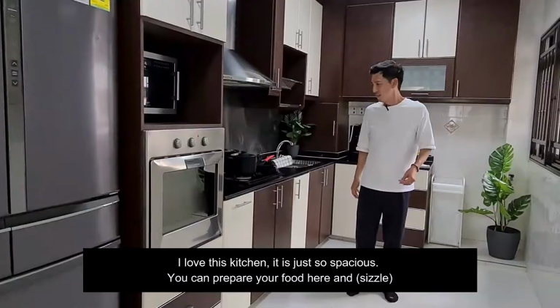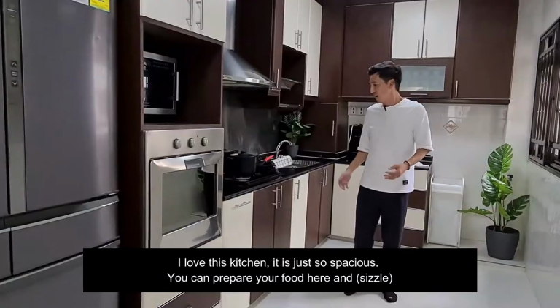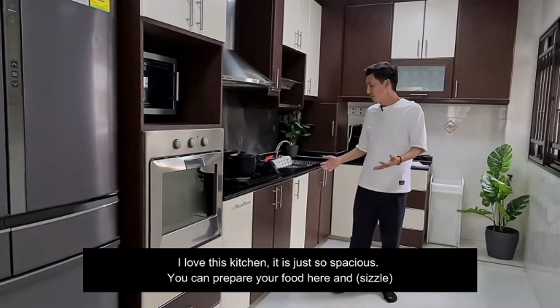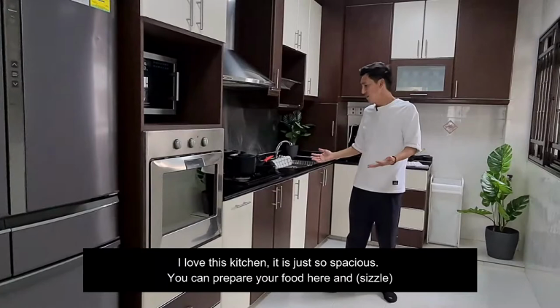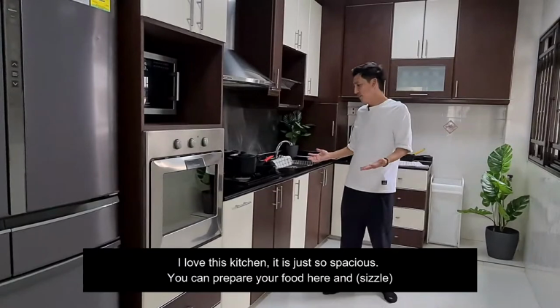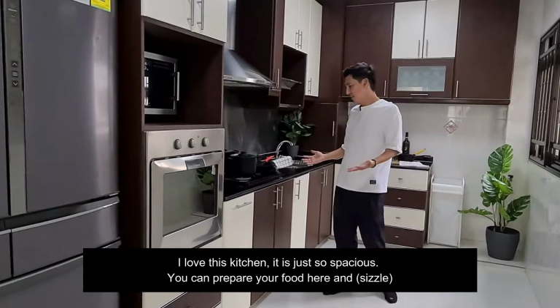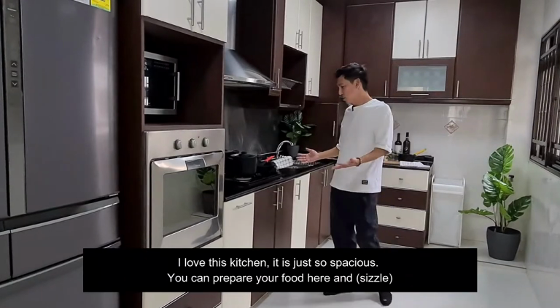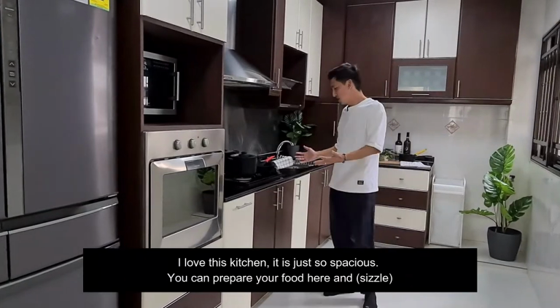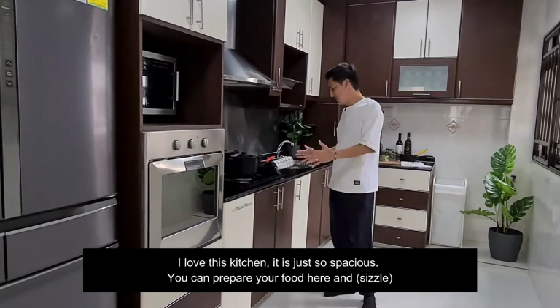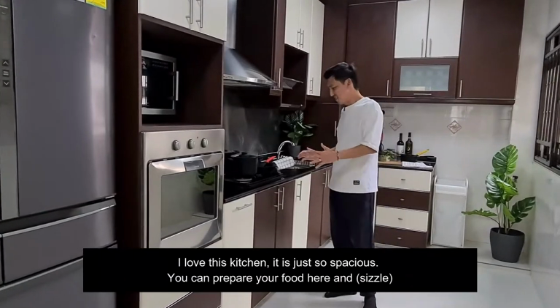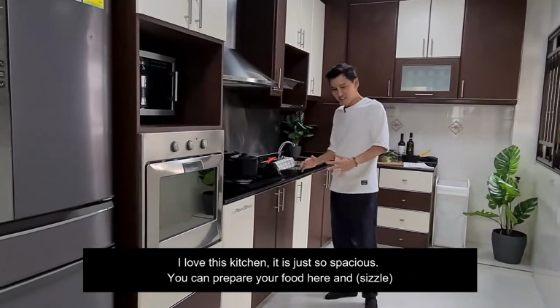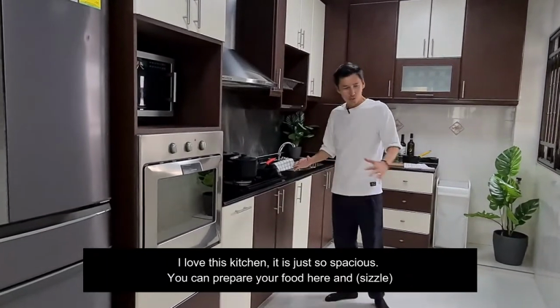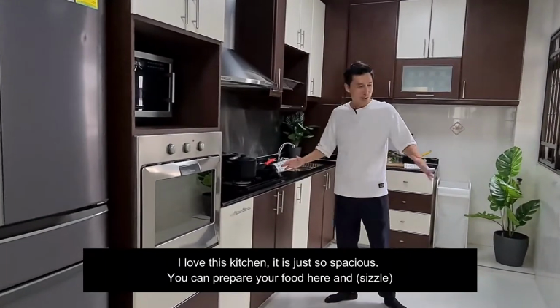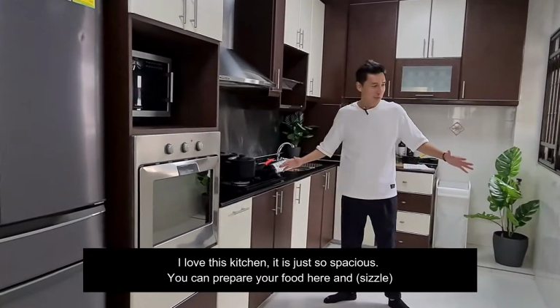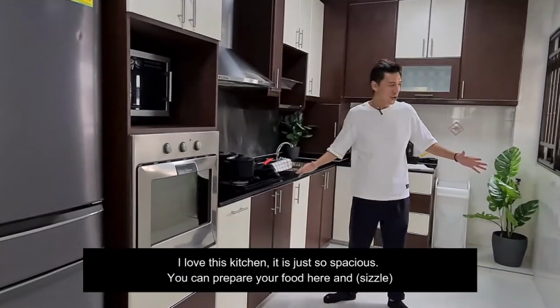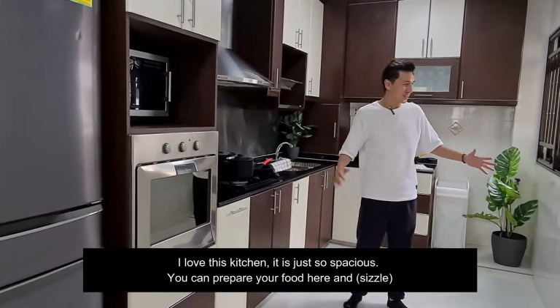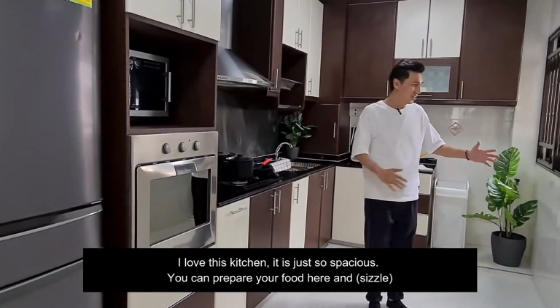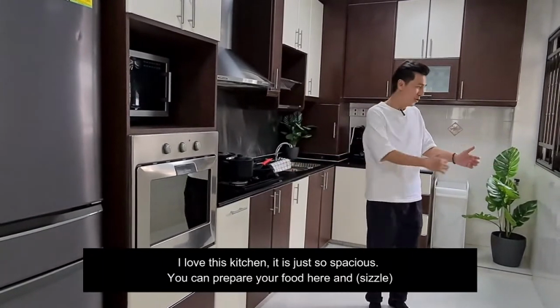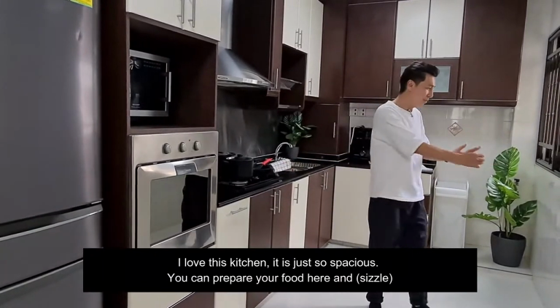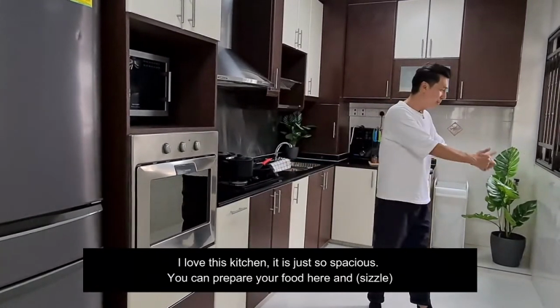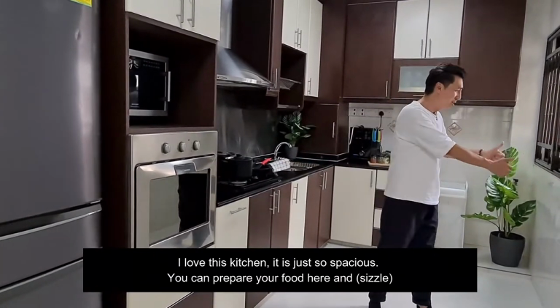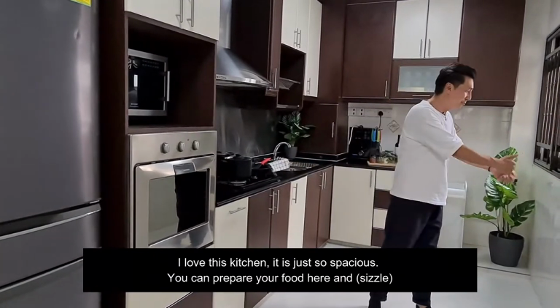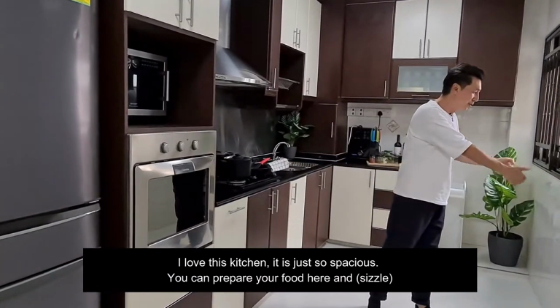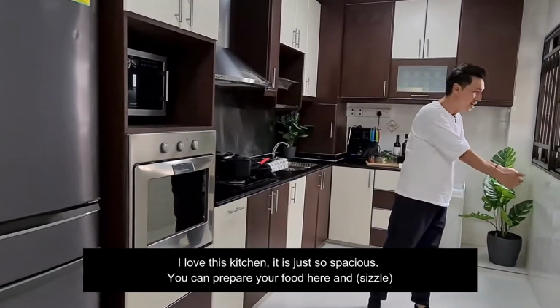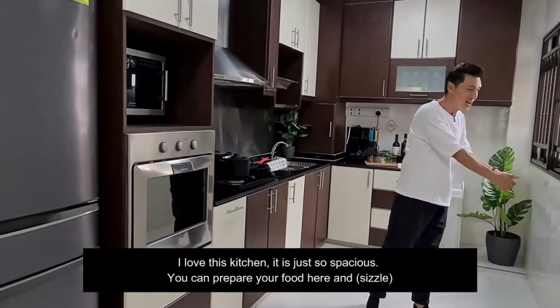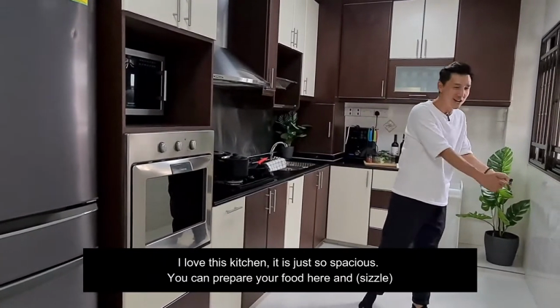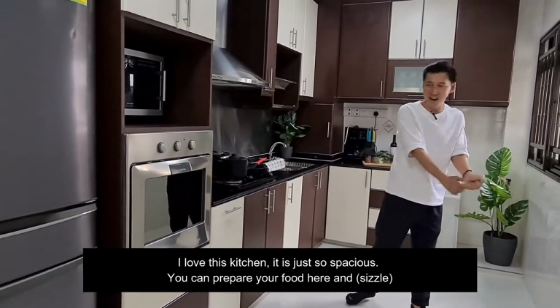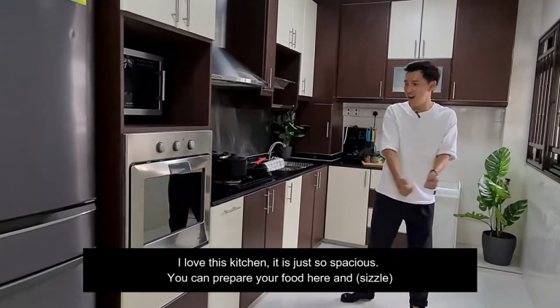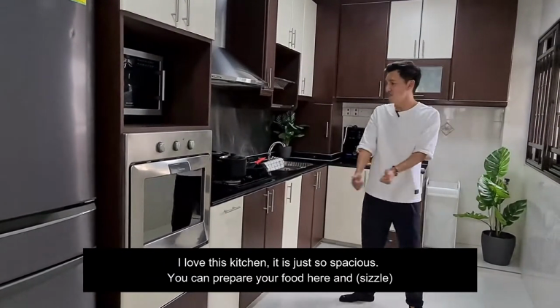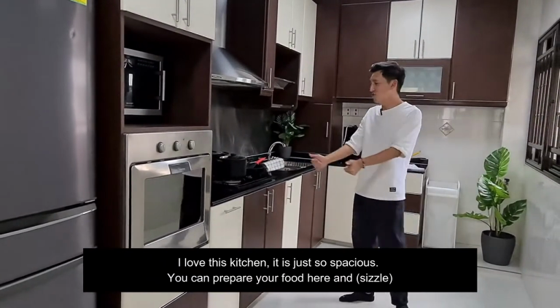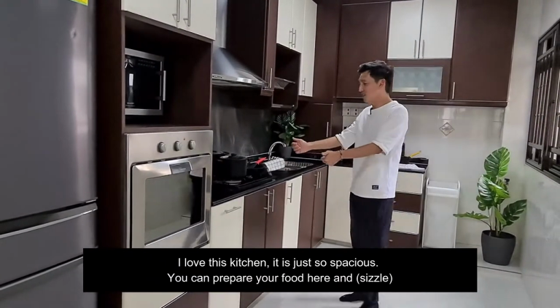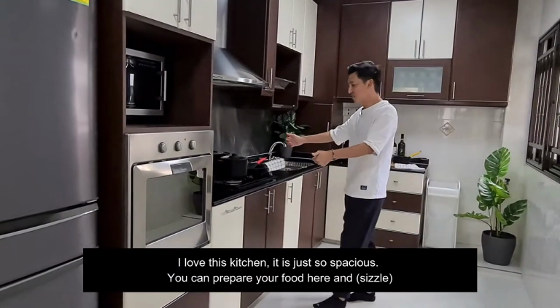I love this kitchen. It's just so spacious. You can prepare your food here.